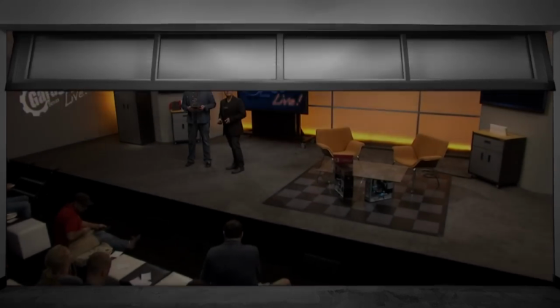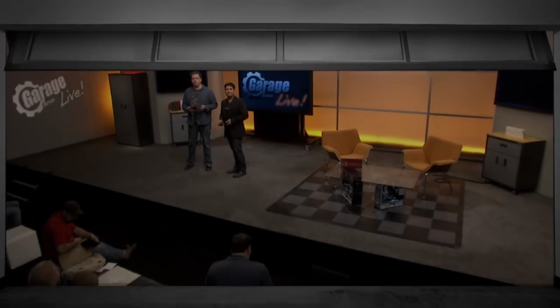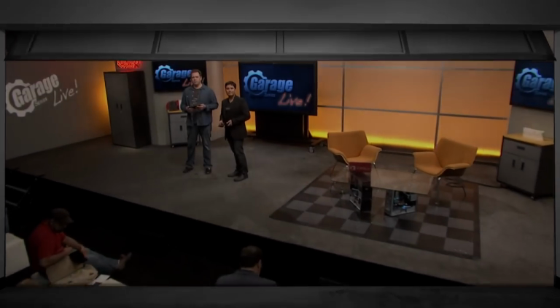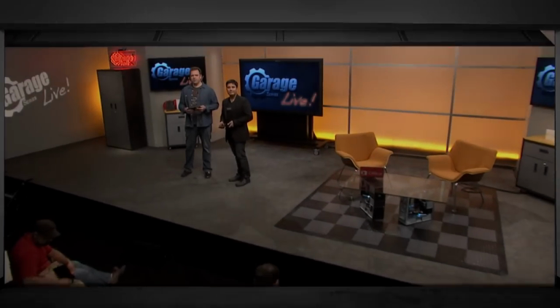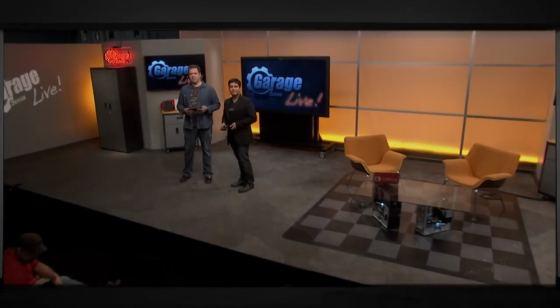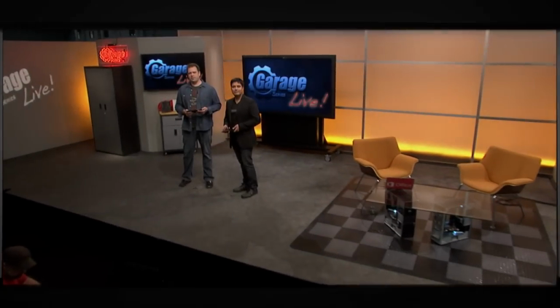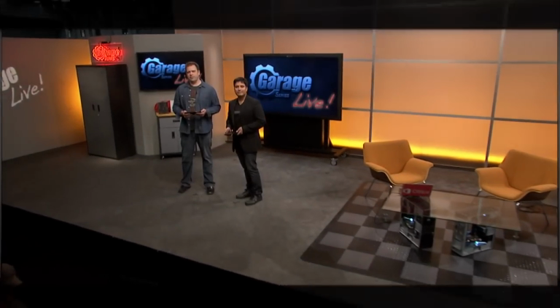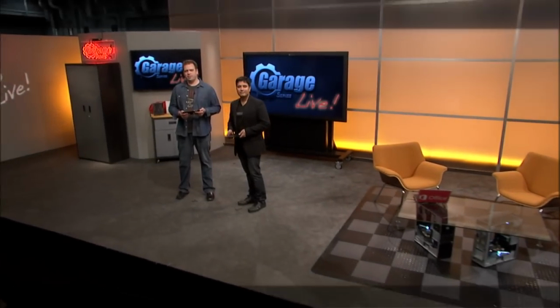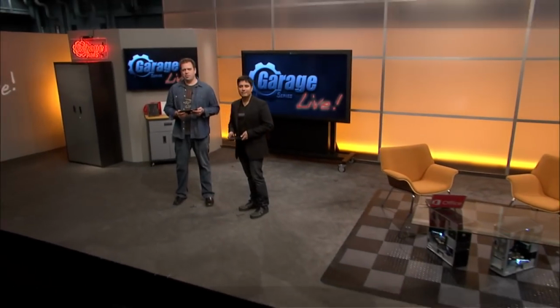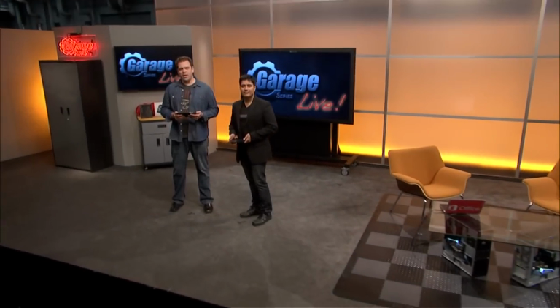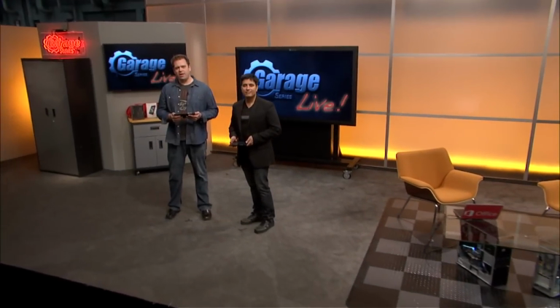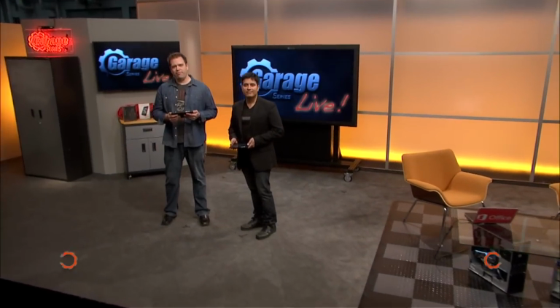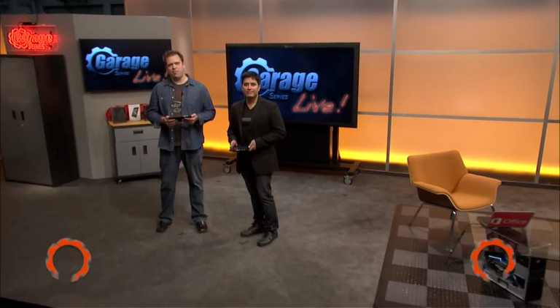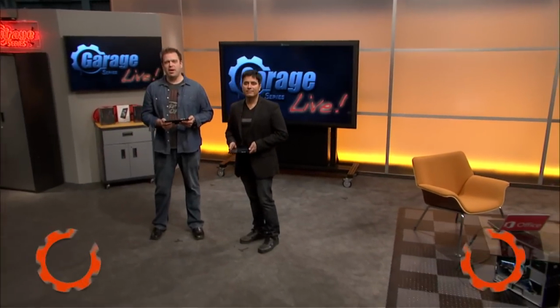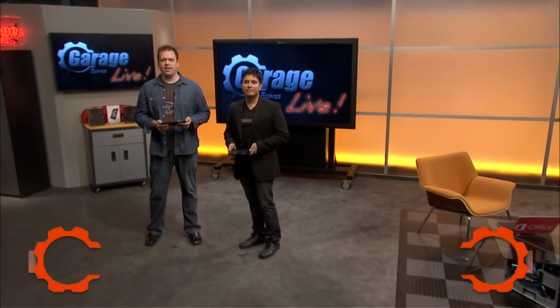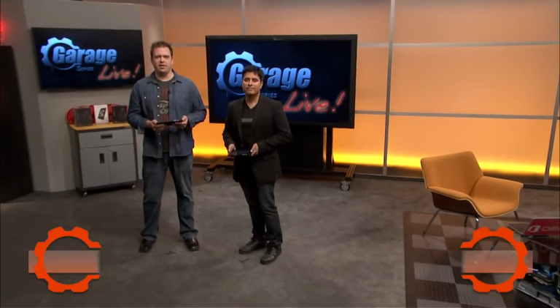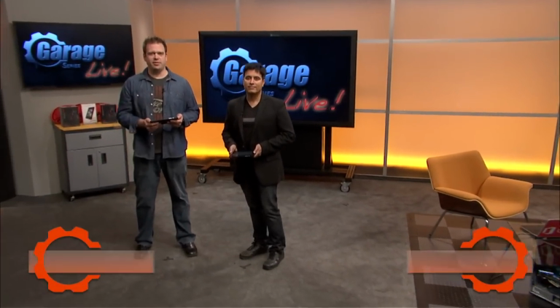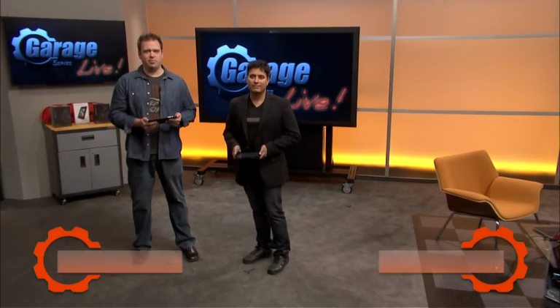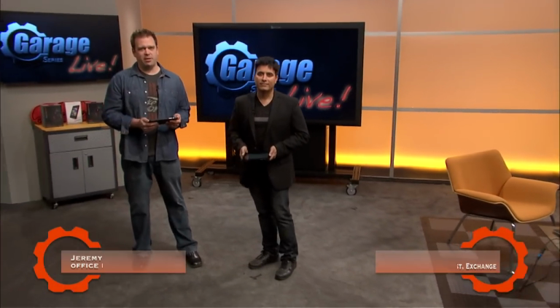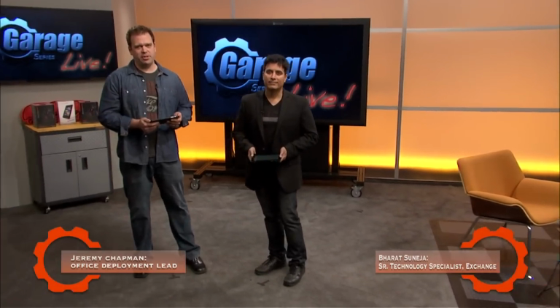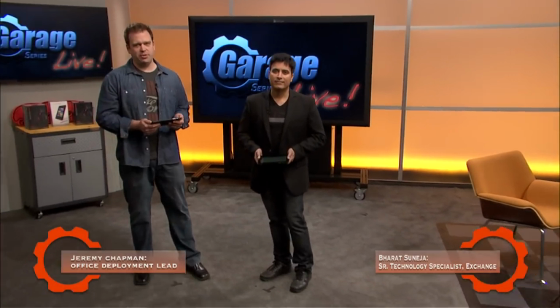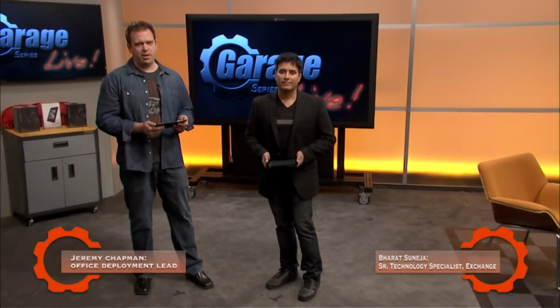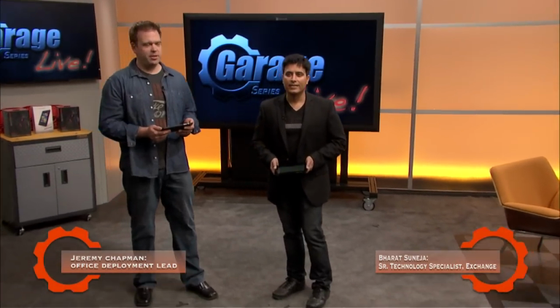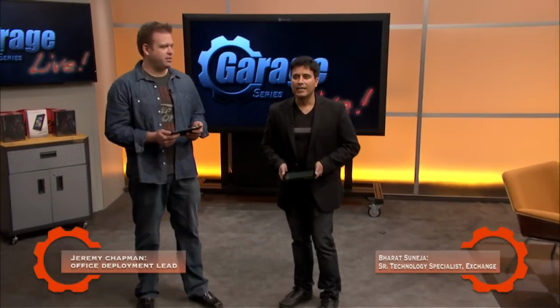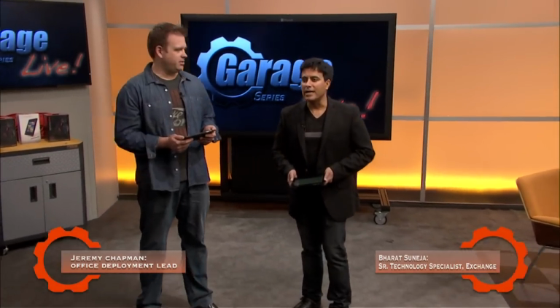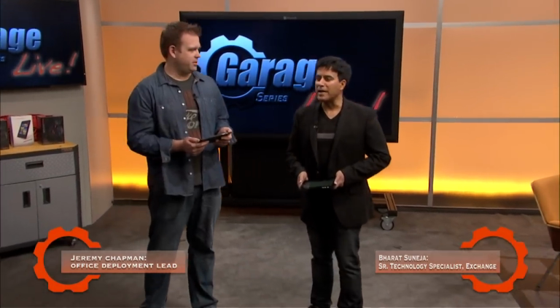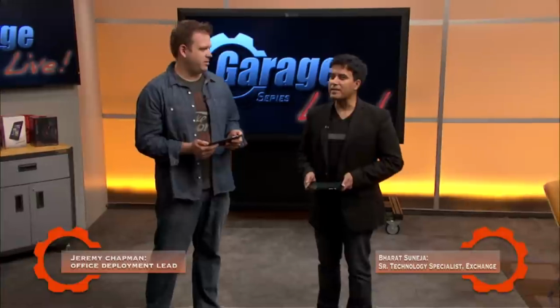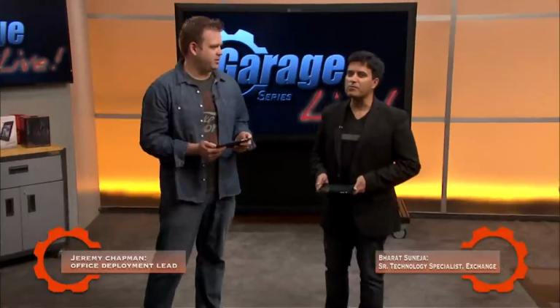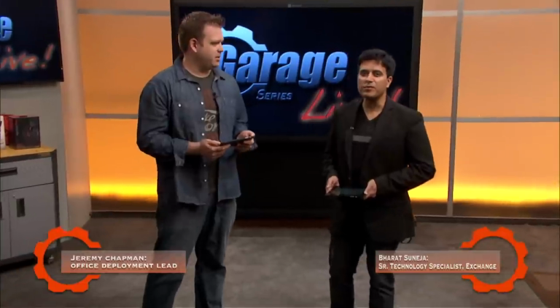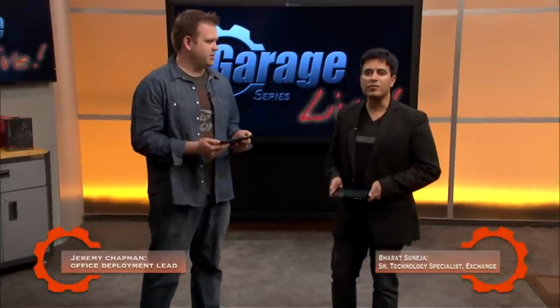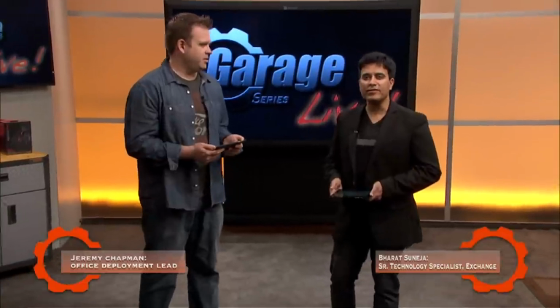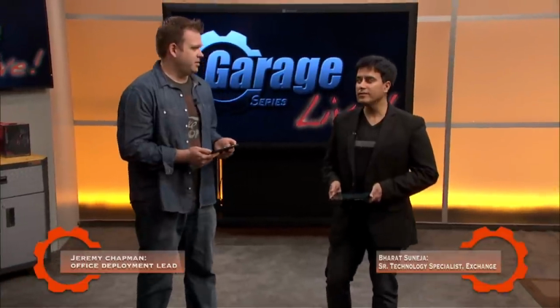Hello, welcome. Welcome to the Garage Series, live from MEC in Austin. My name is Jeremy Chapman. And my name is Bharat Suneja.